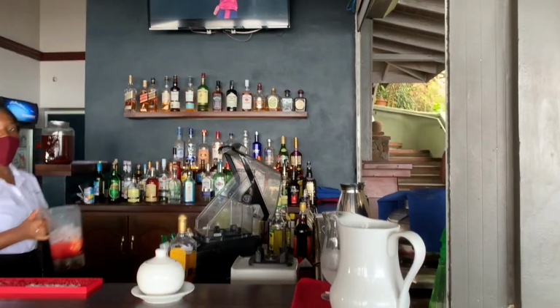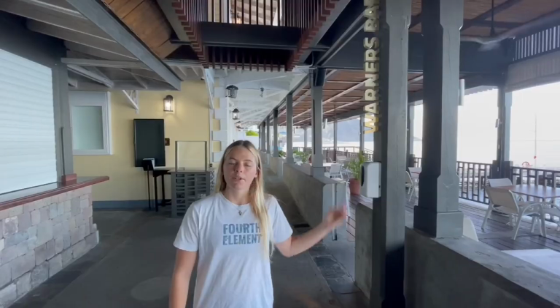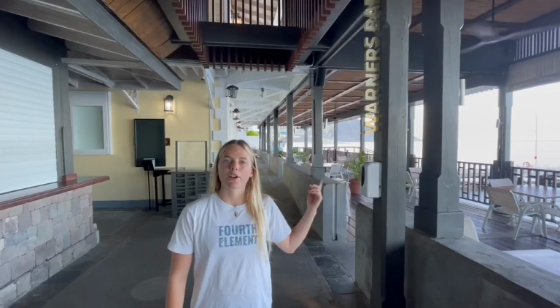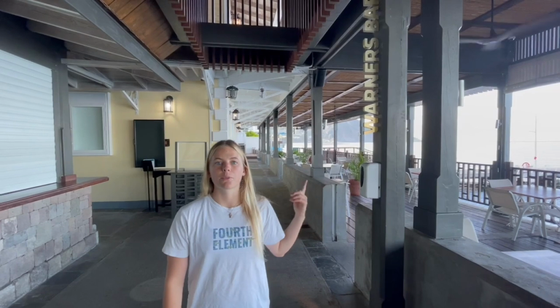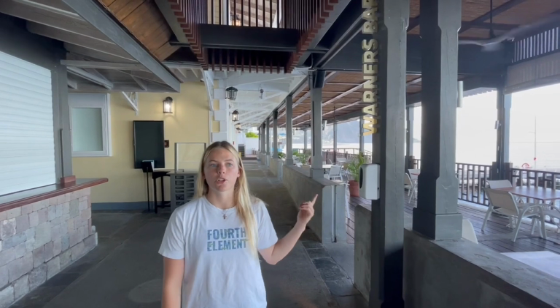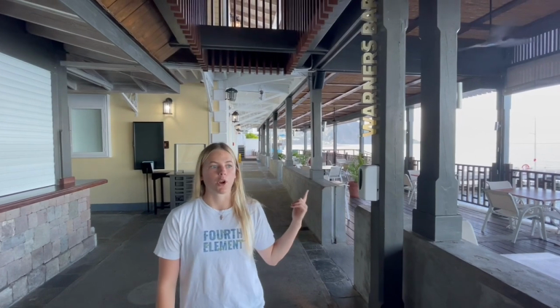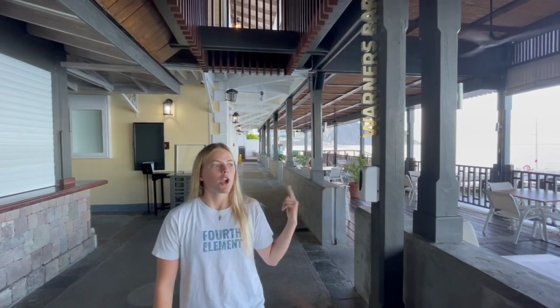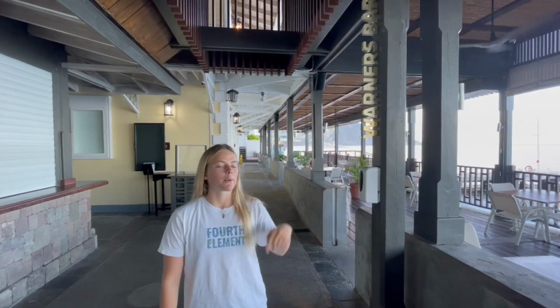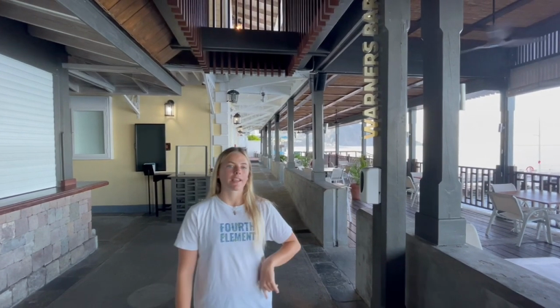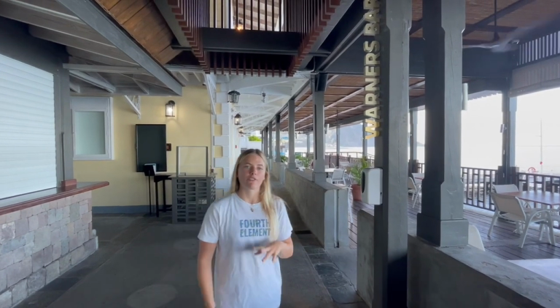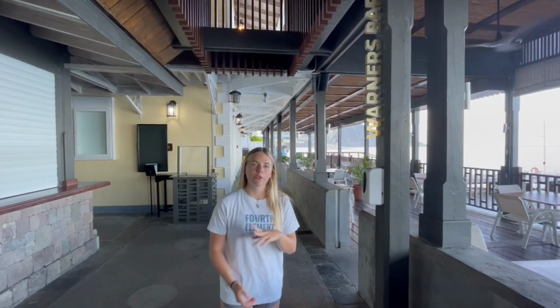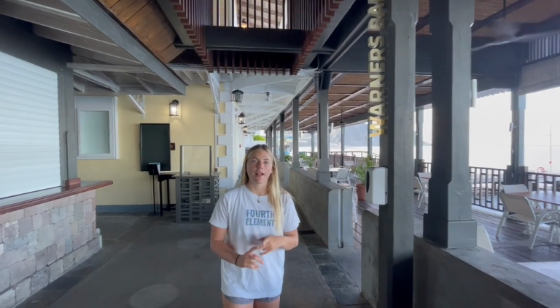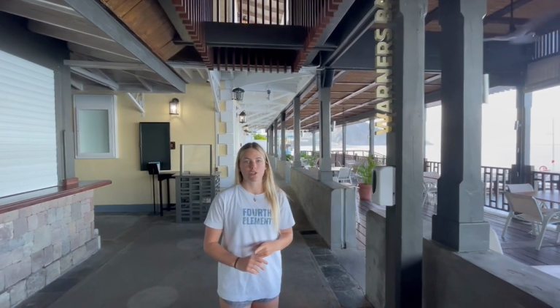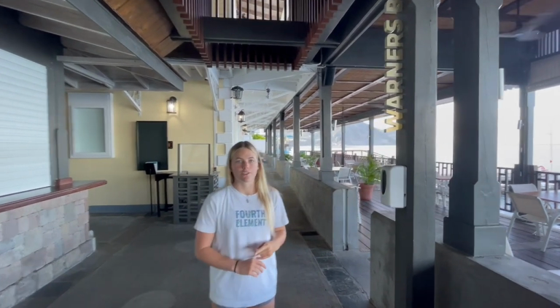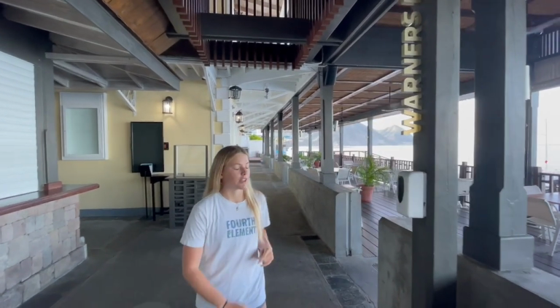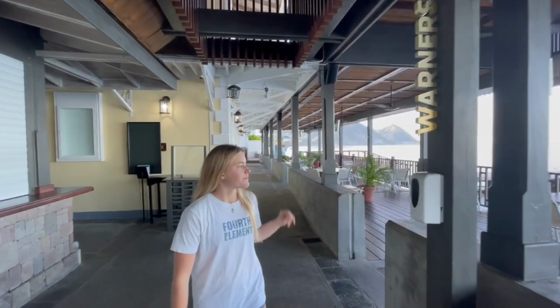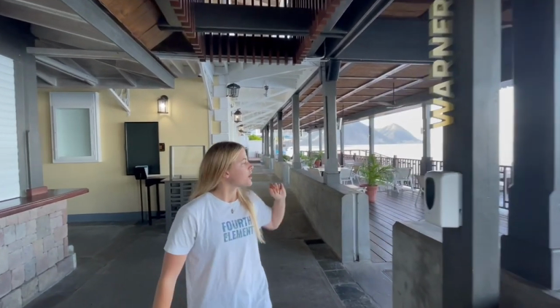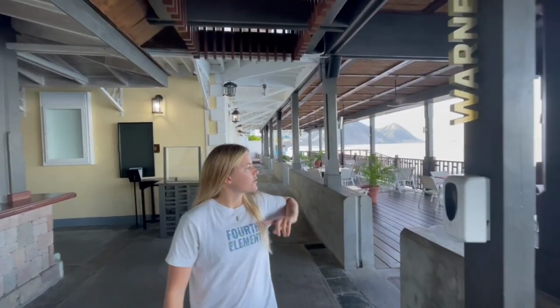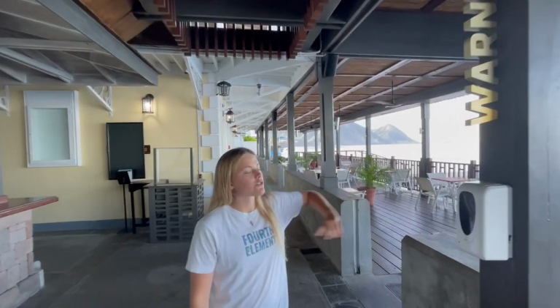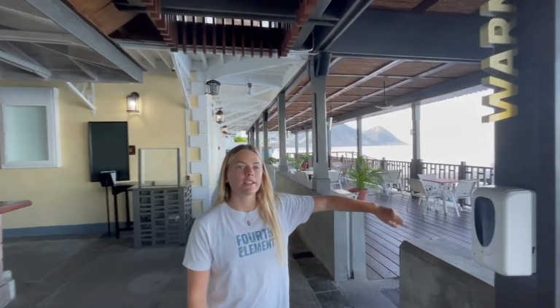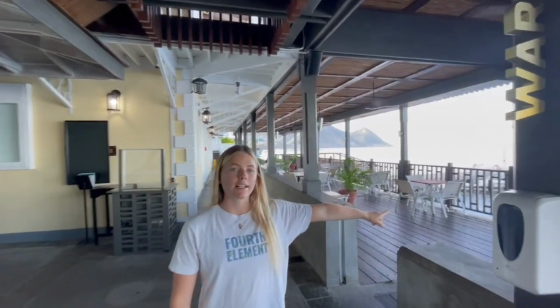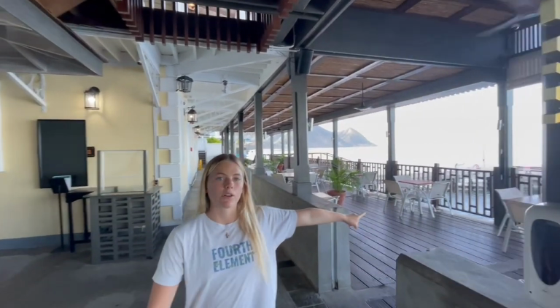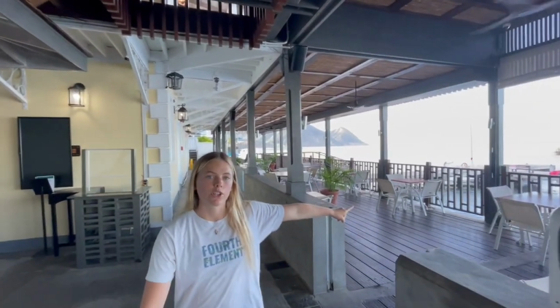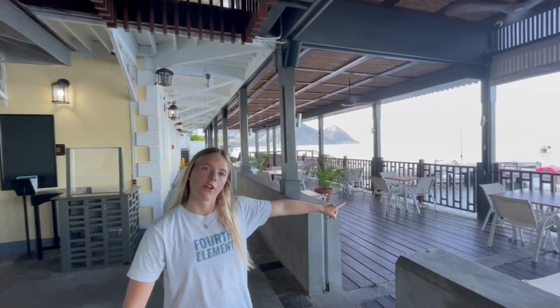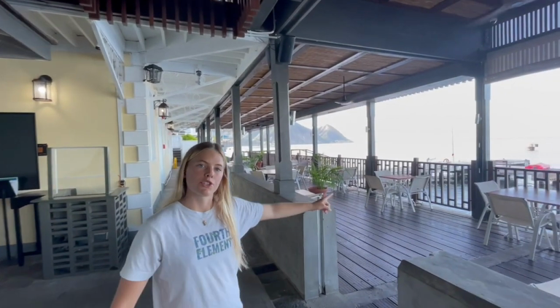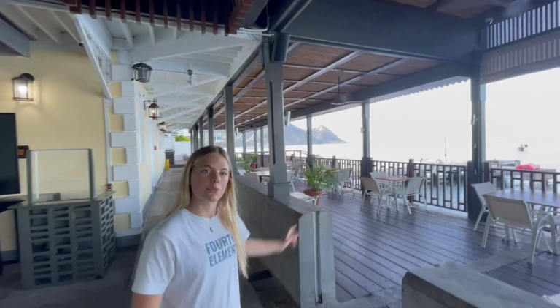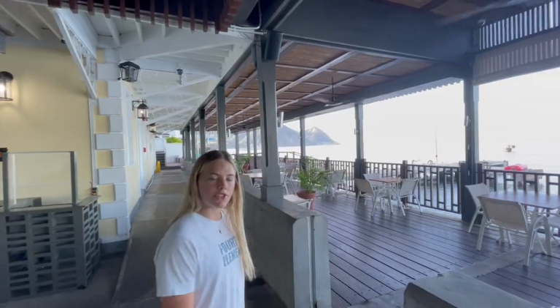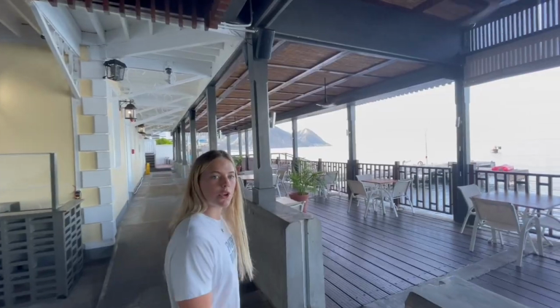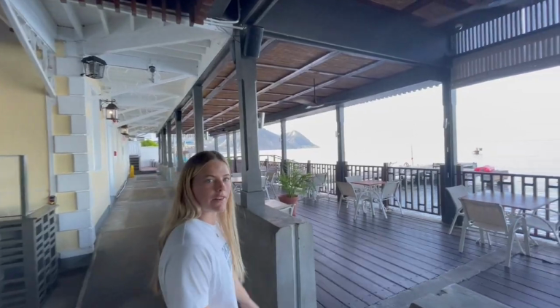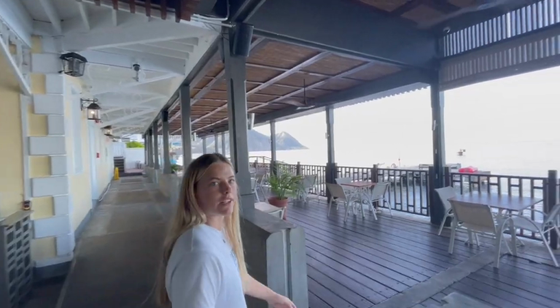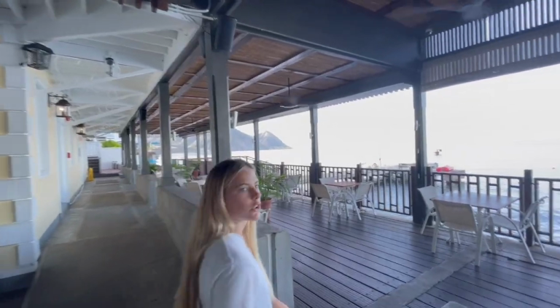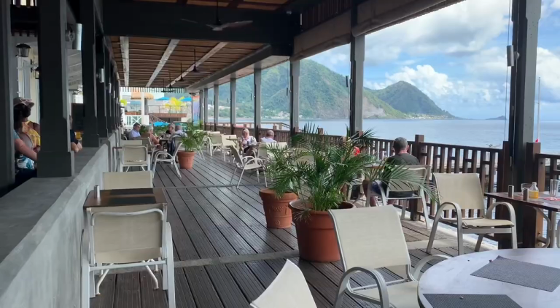Here we are at the Warner Bar where we can get food and drink. We've got a really nice outlook on the ocean, so we'll show you around here a little bit.